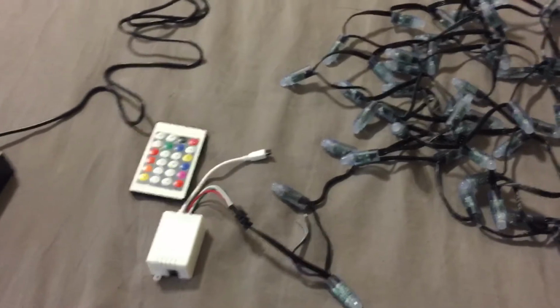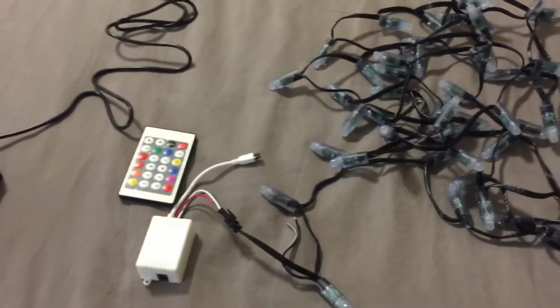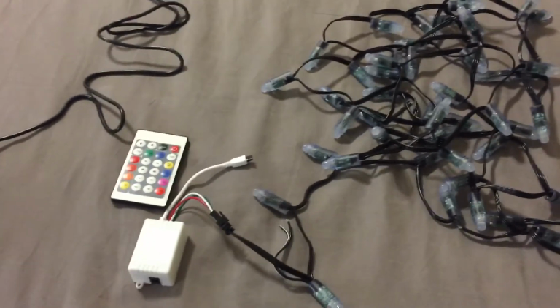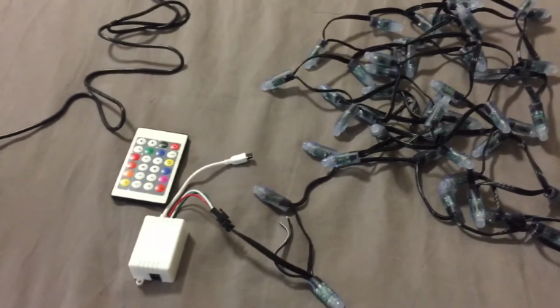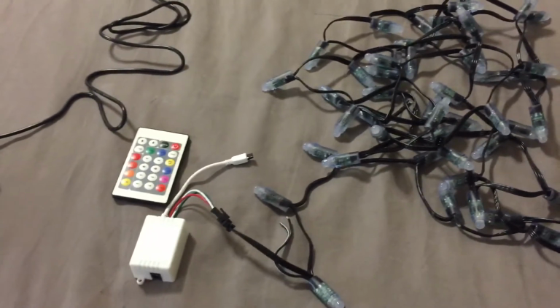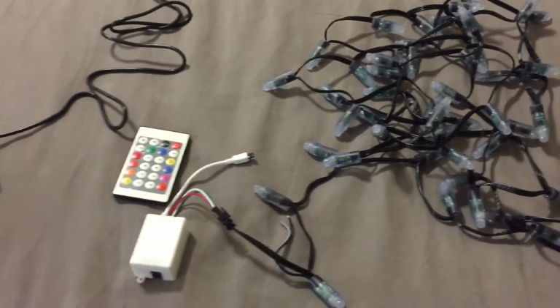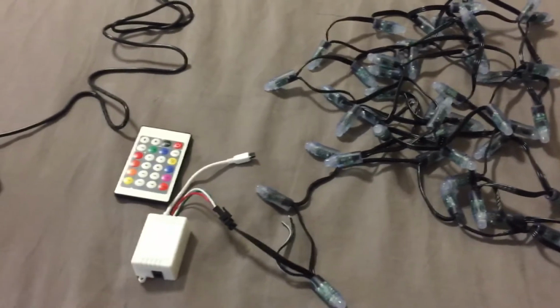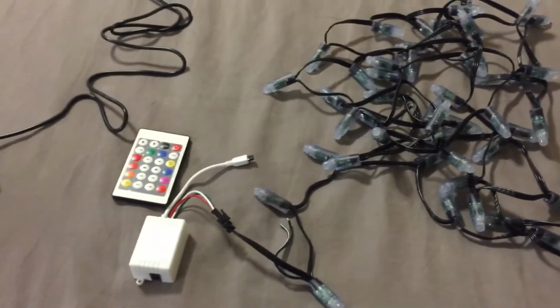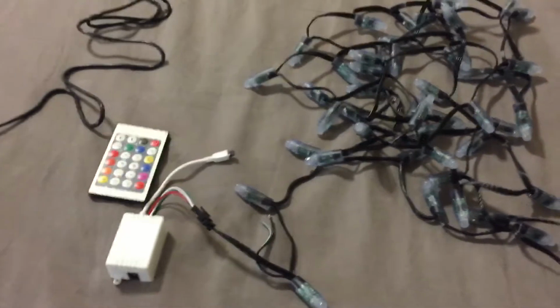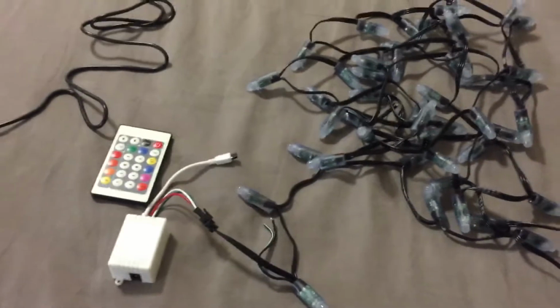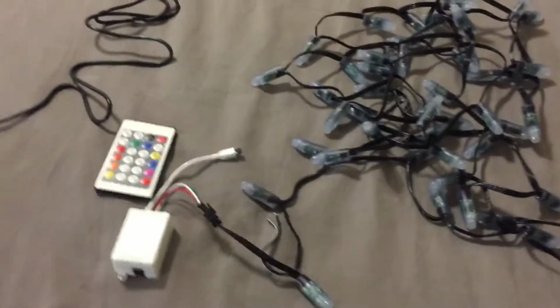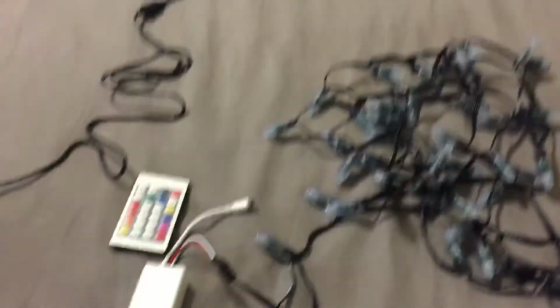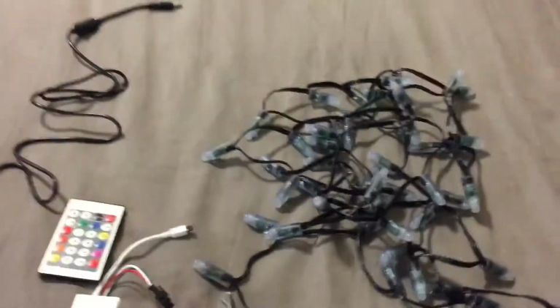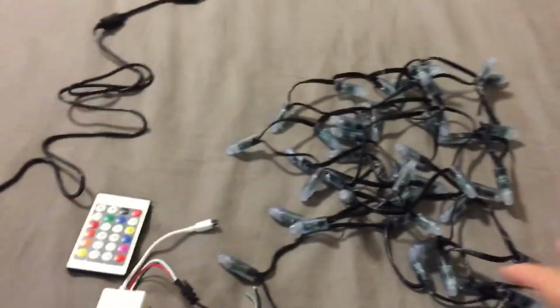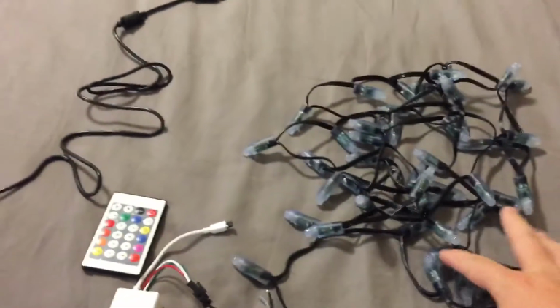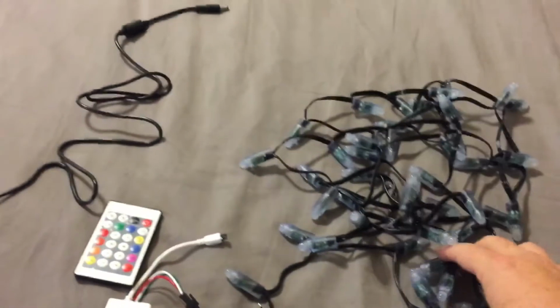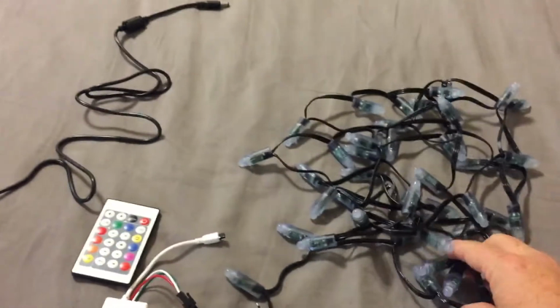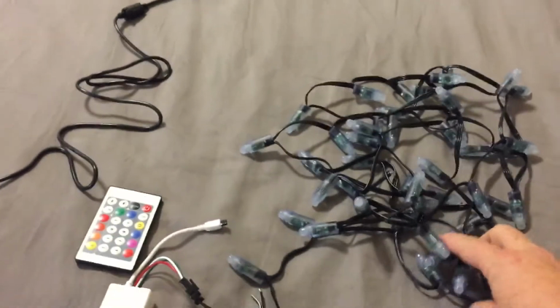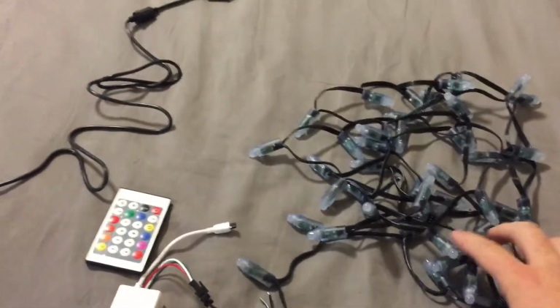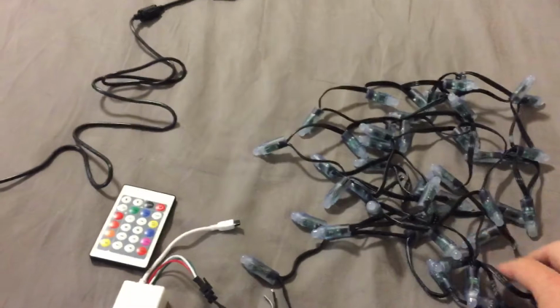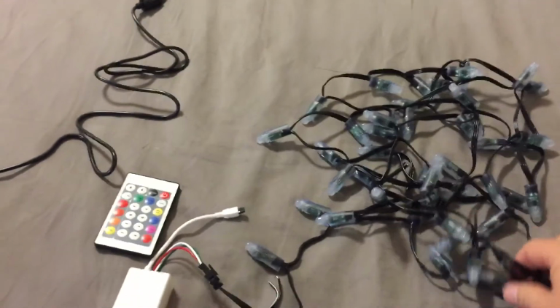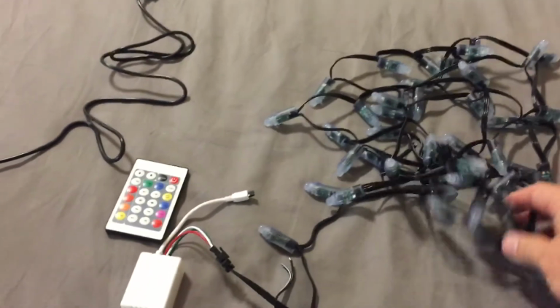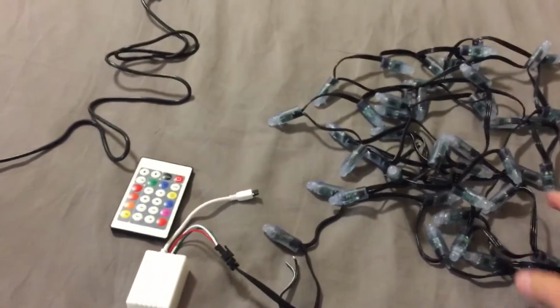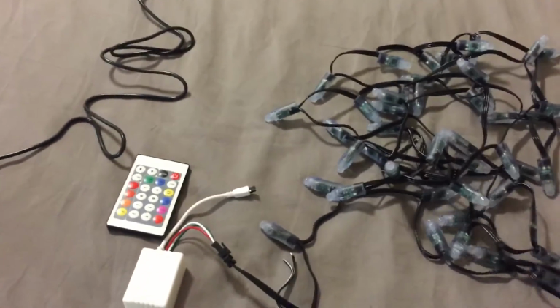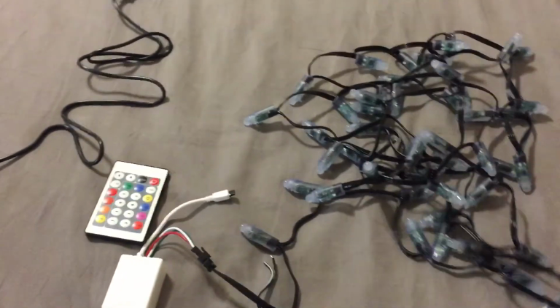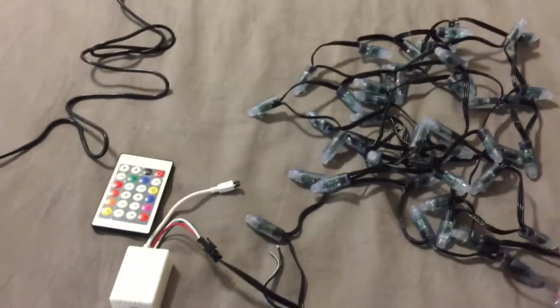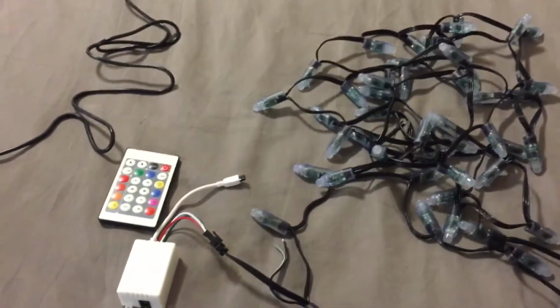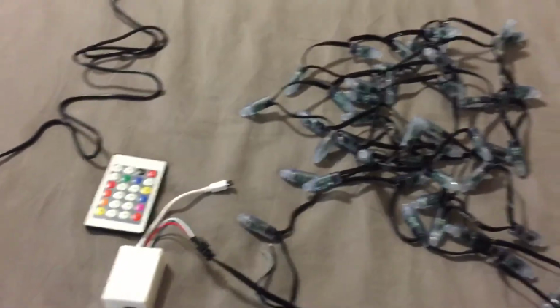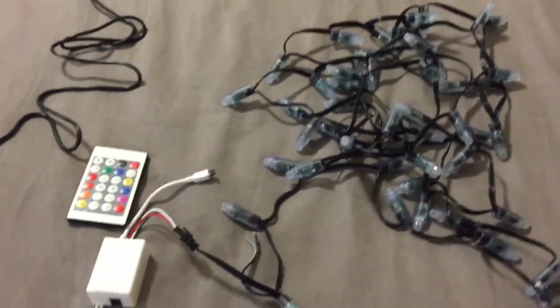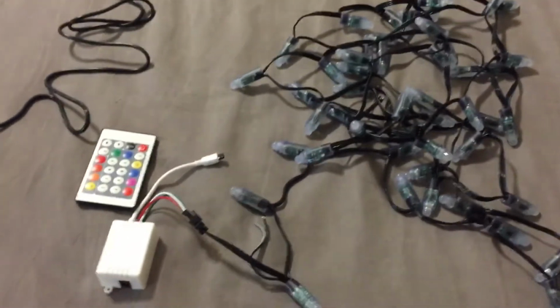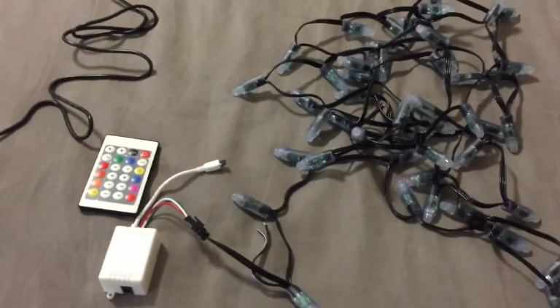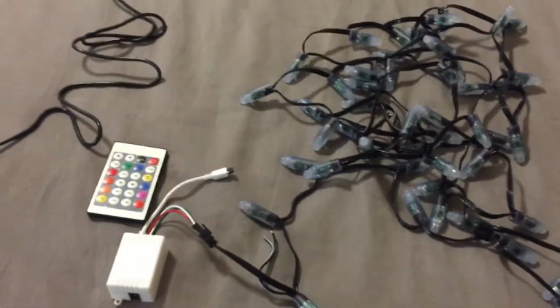So again, just looking at these different lights. These are a WS2811, I believe, and it'll be in the description as well down below.